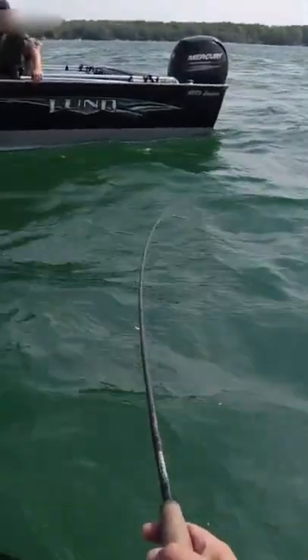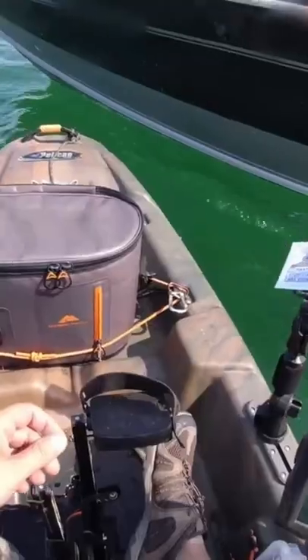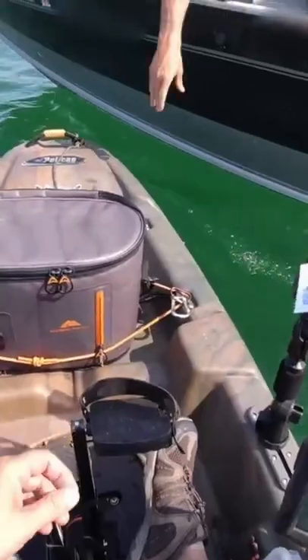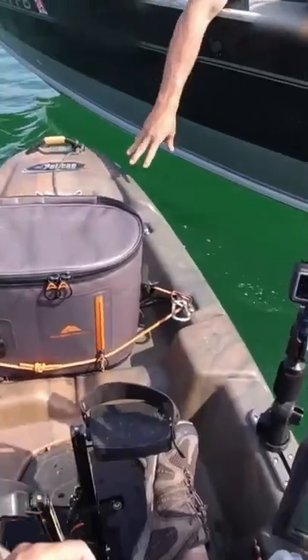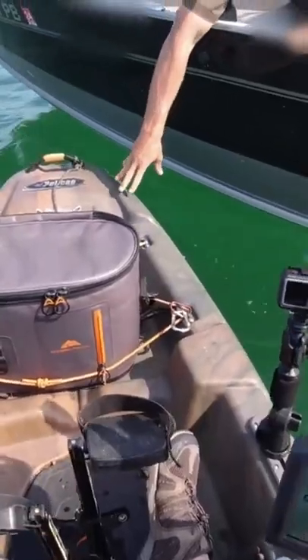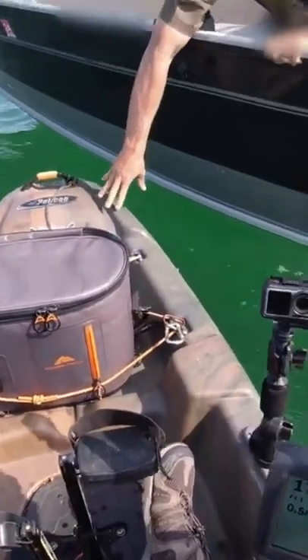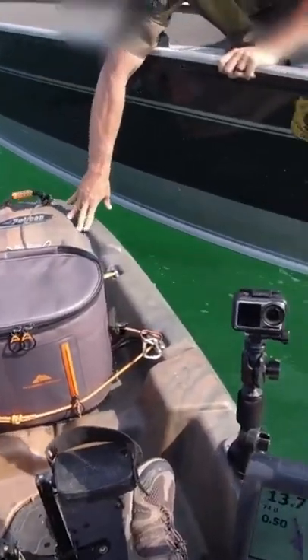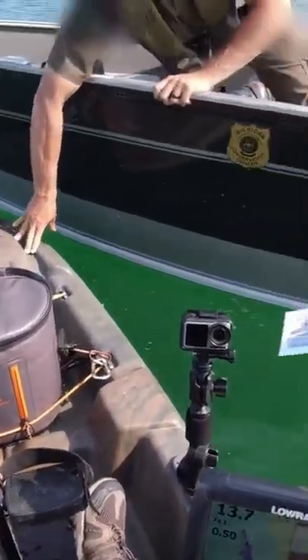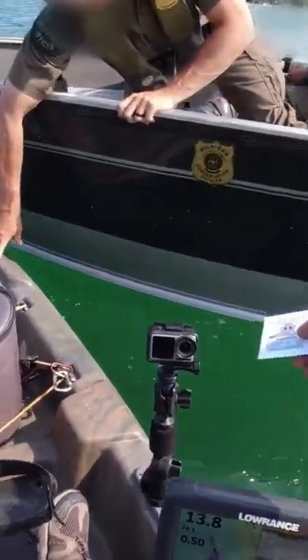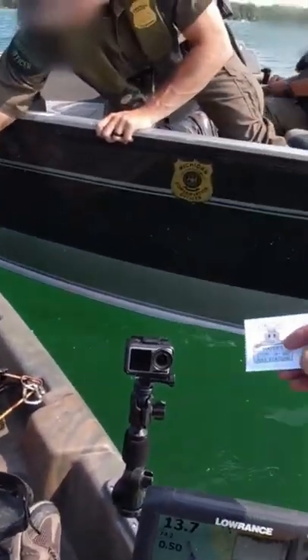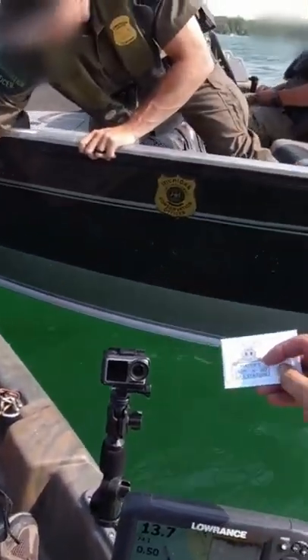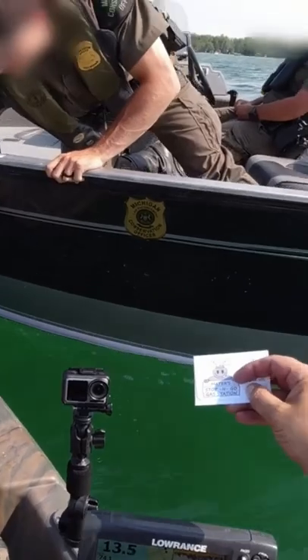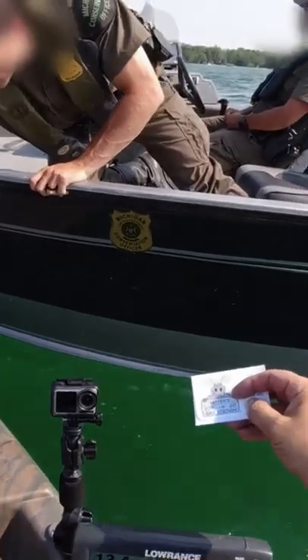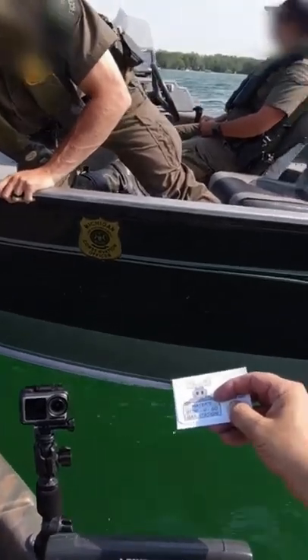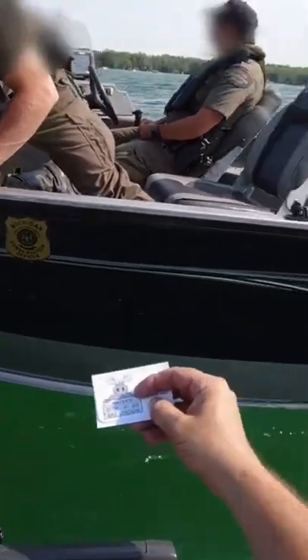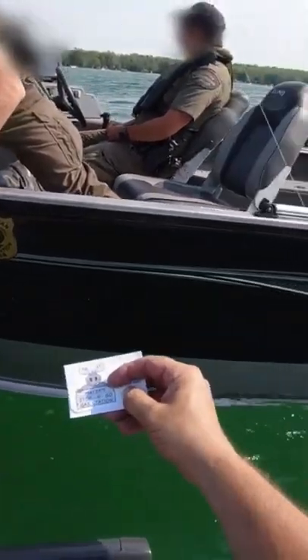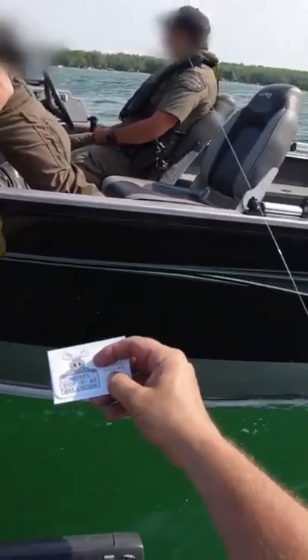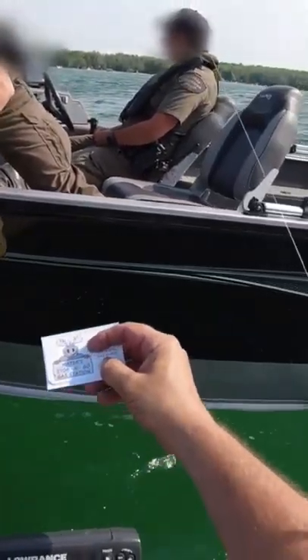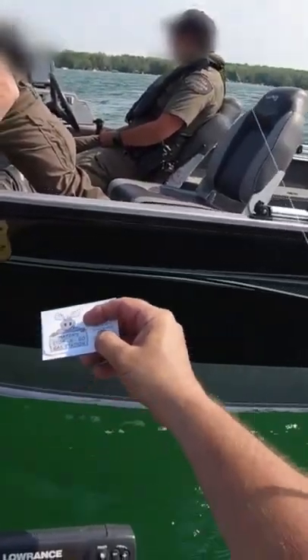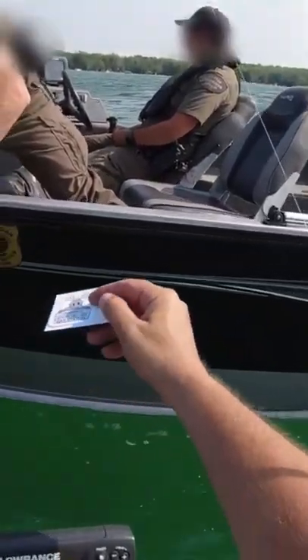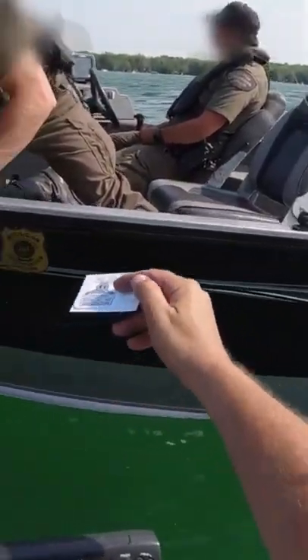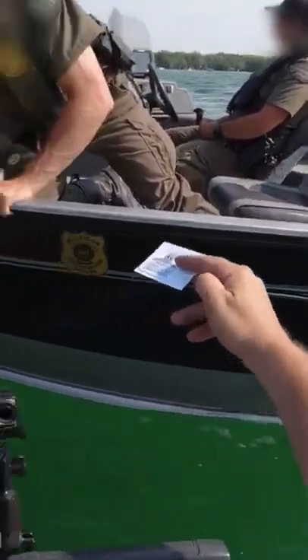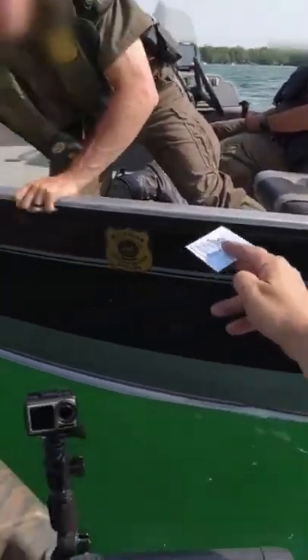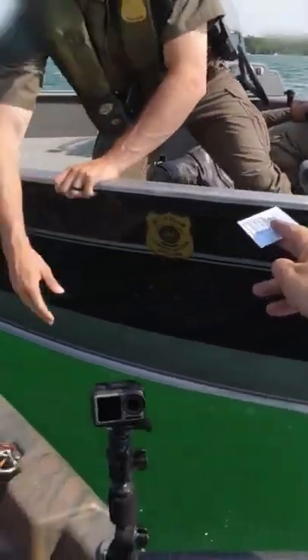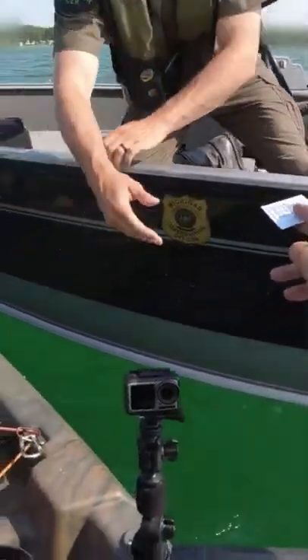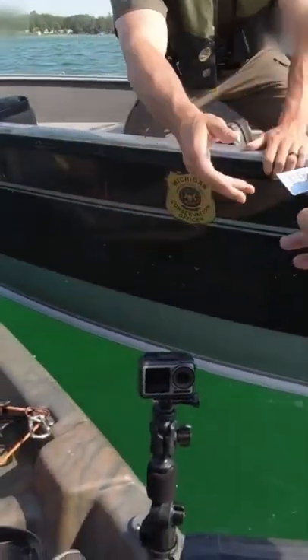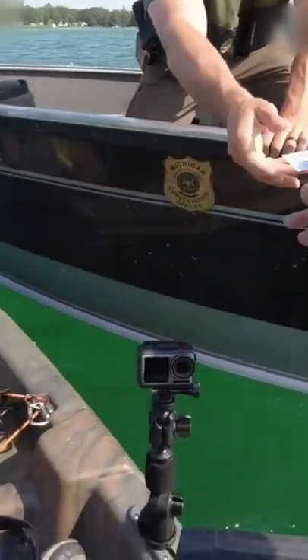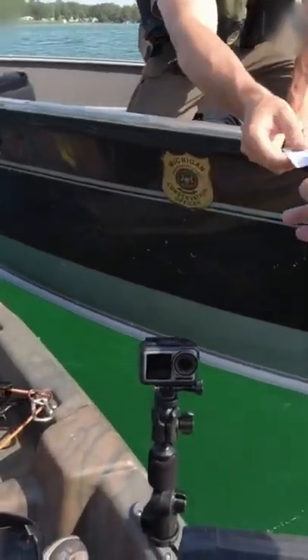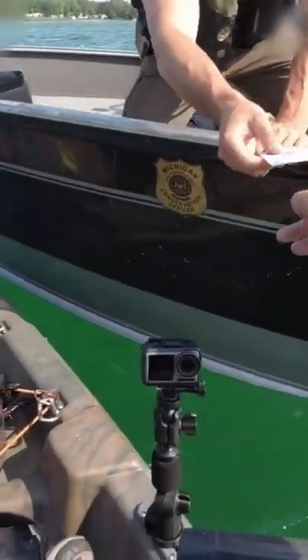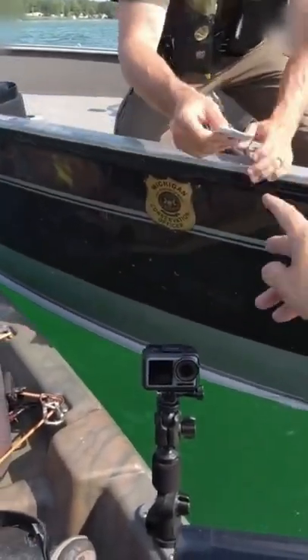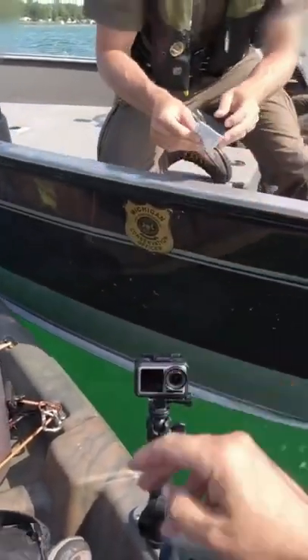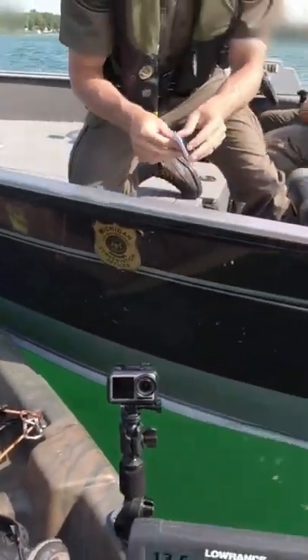It doesn't look like we're marking much right here, though. Like I said, I just got started. There's something on the bottom right now.